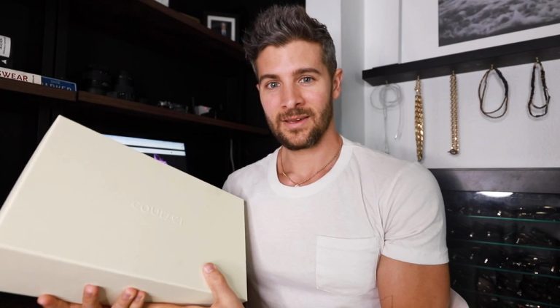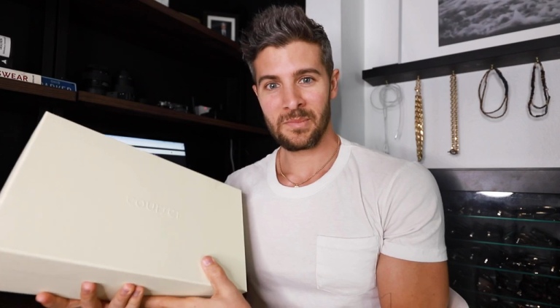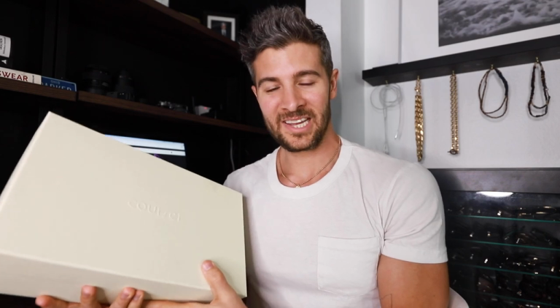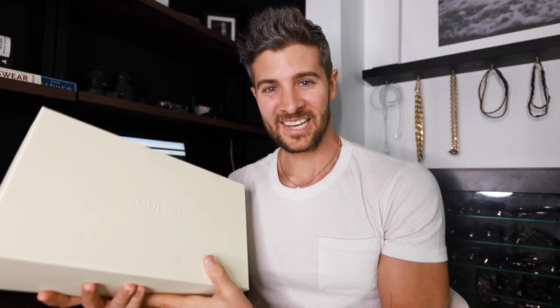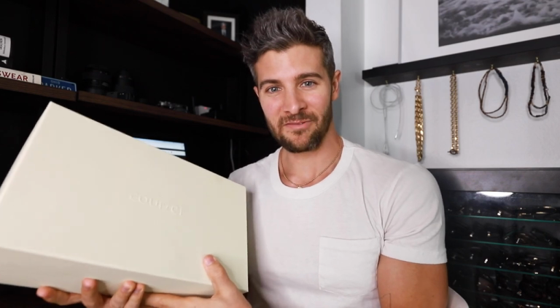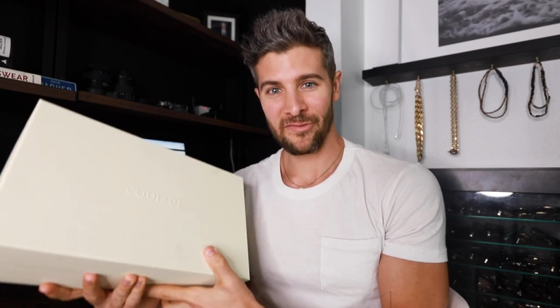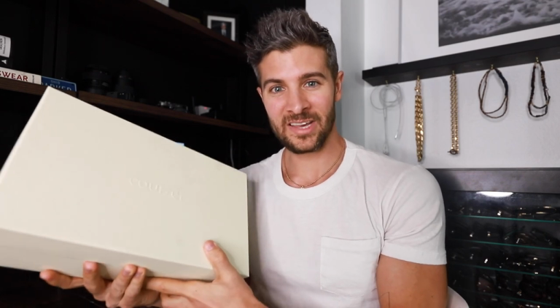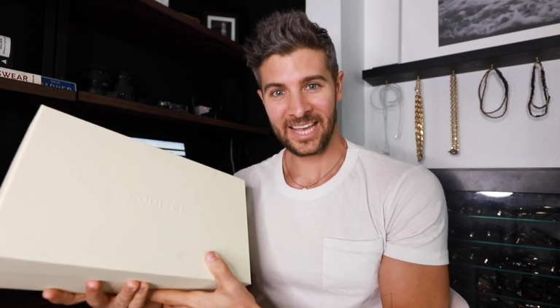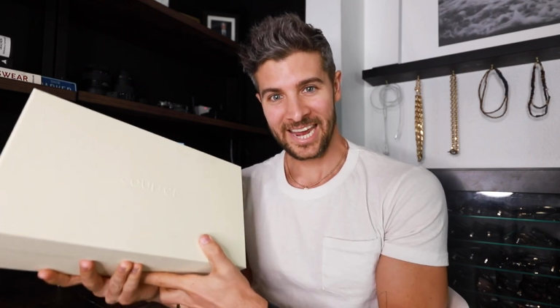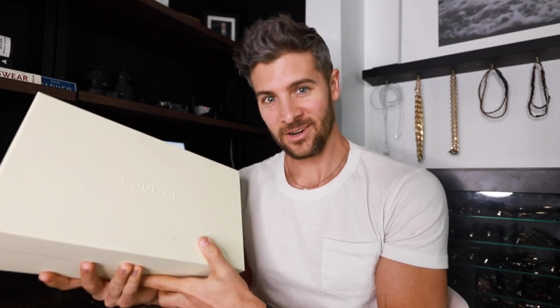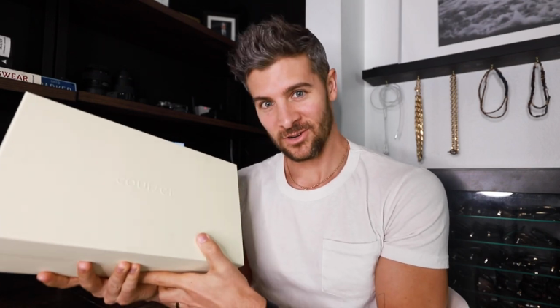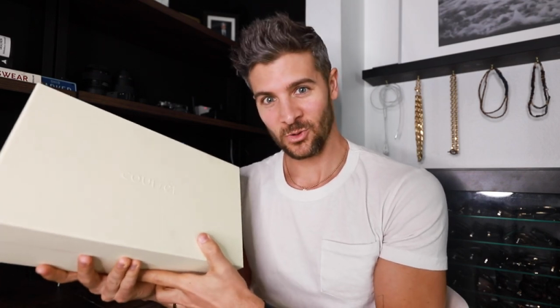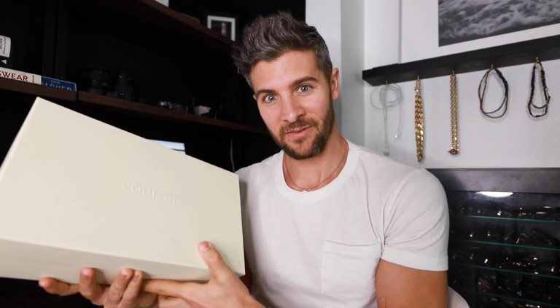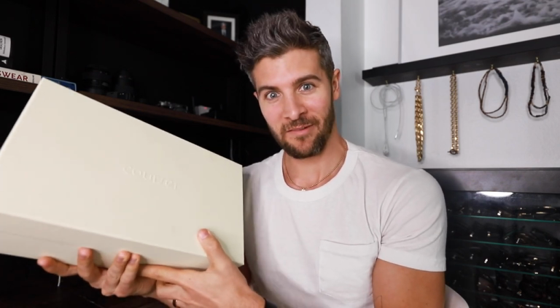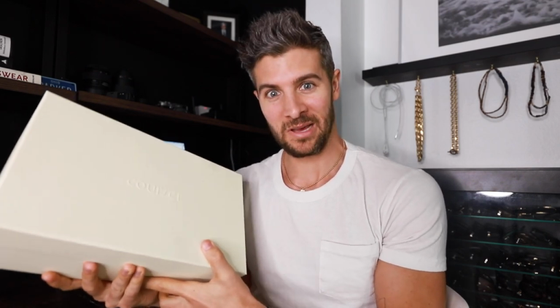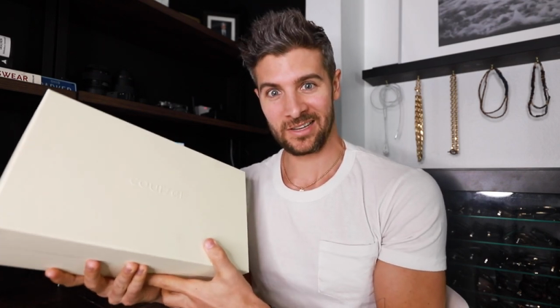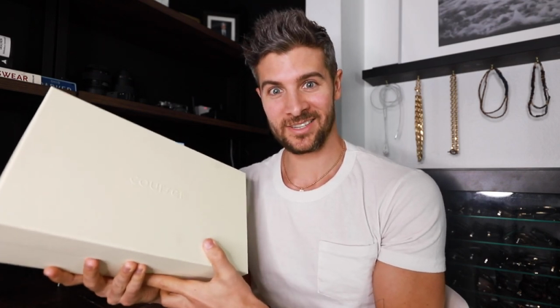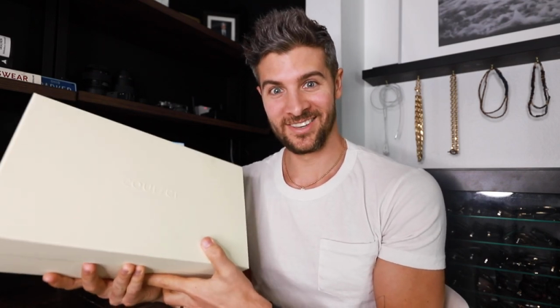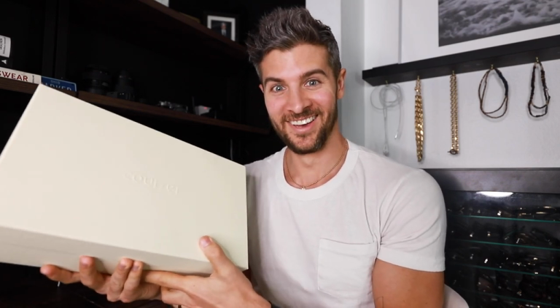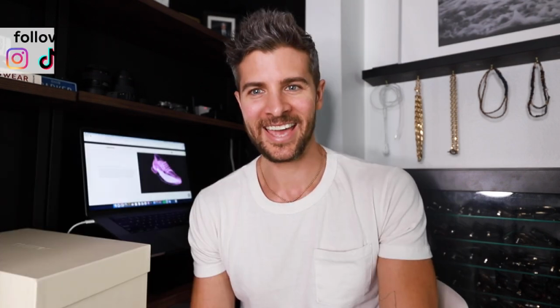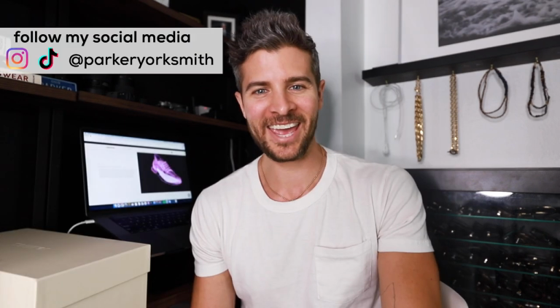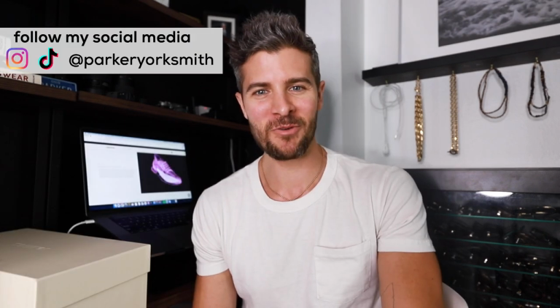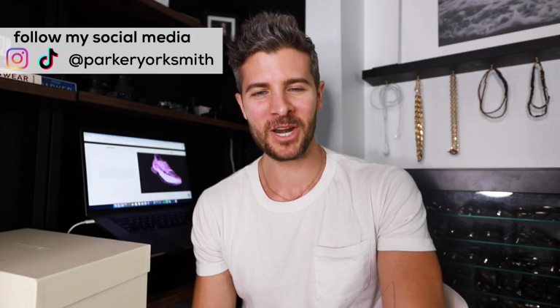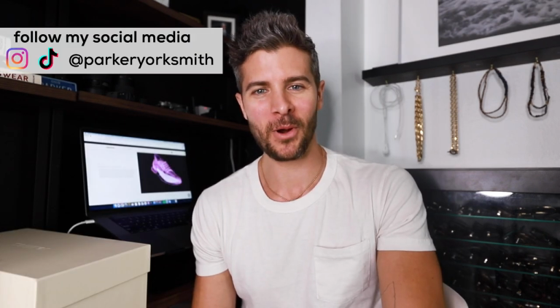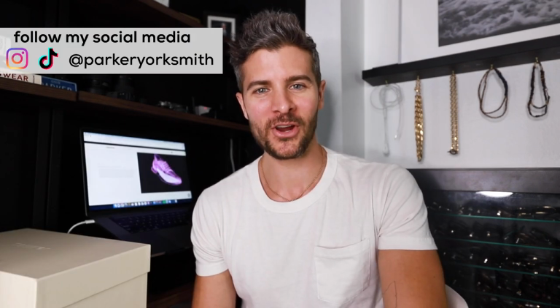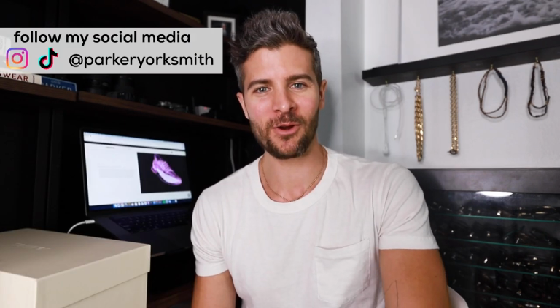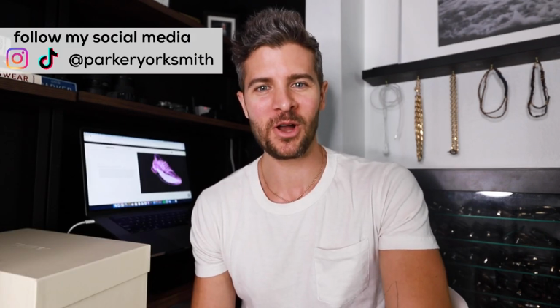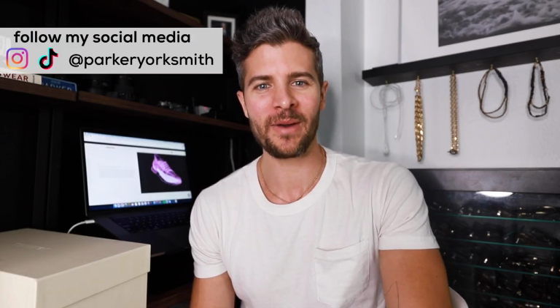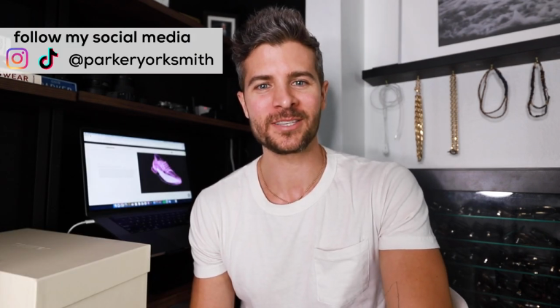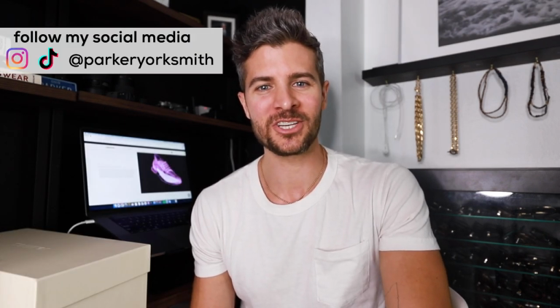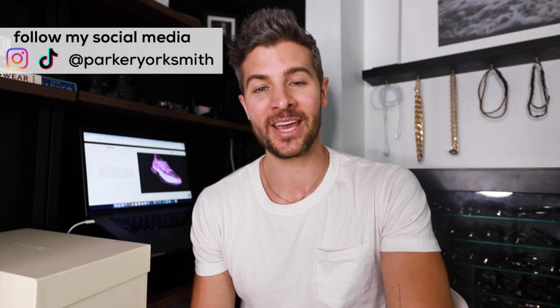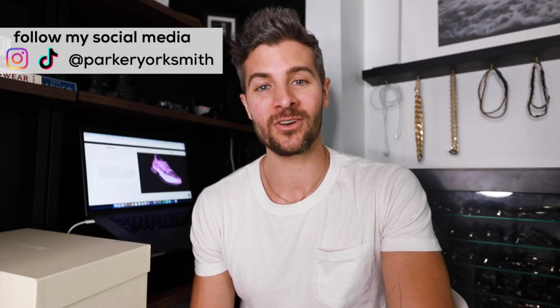I mean, it doesn't feel like 825 bucks. Hey everybody, Parker here.